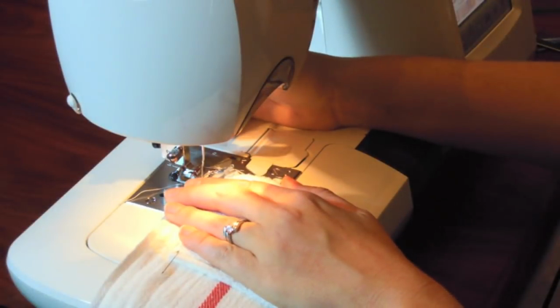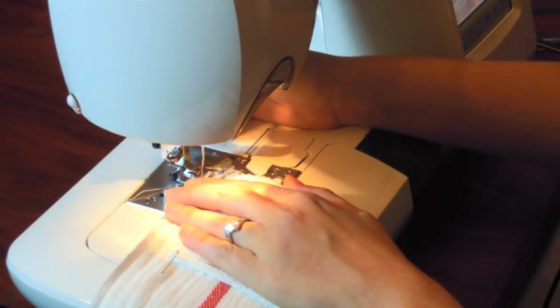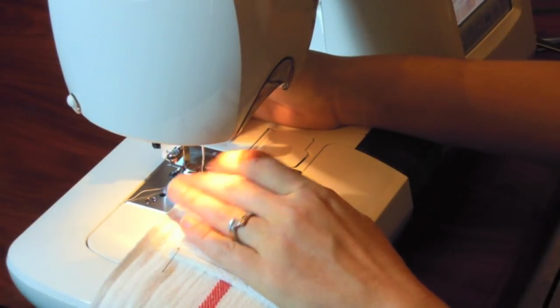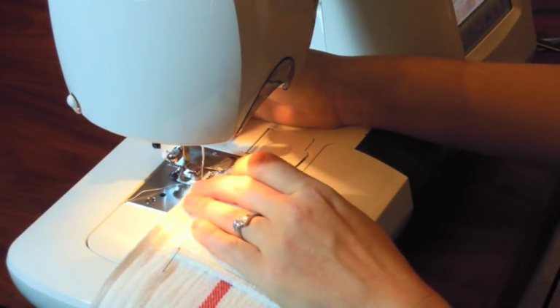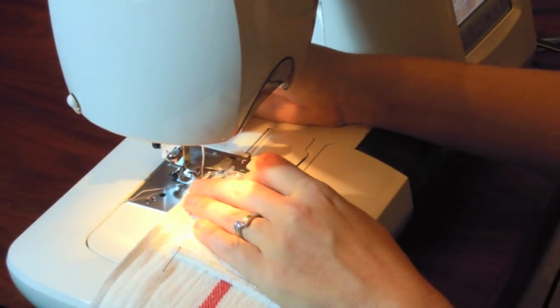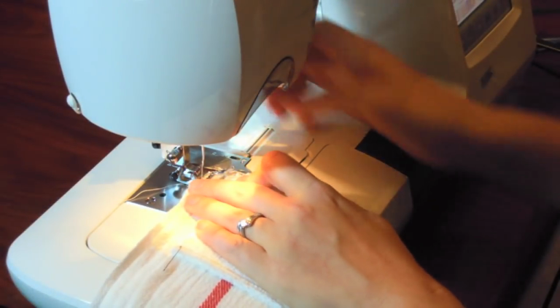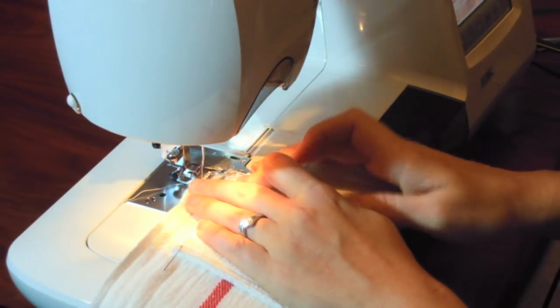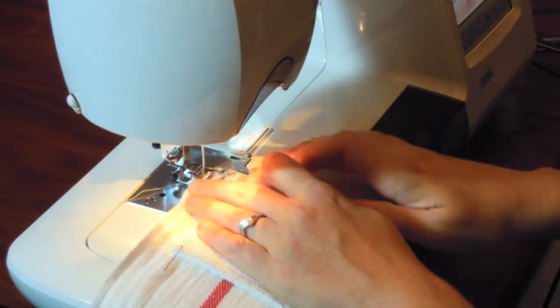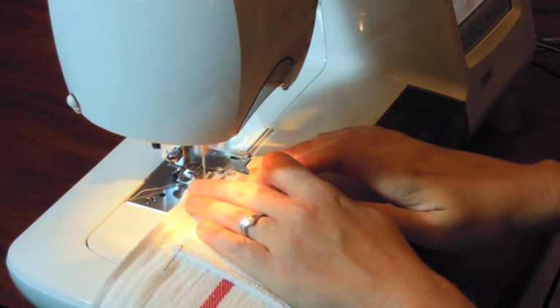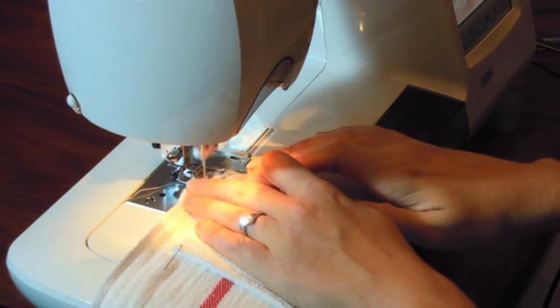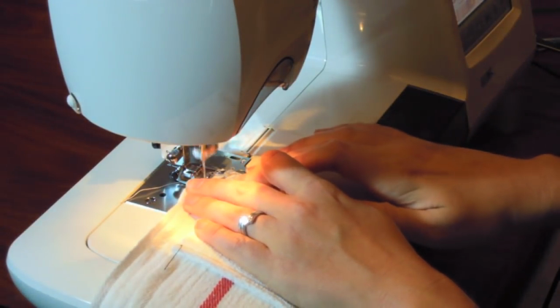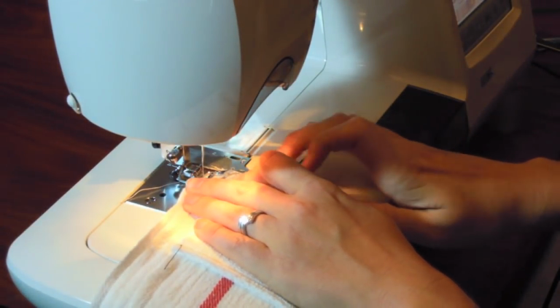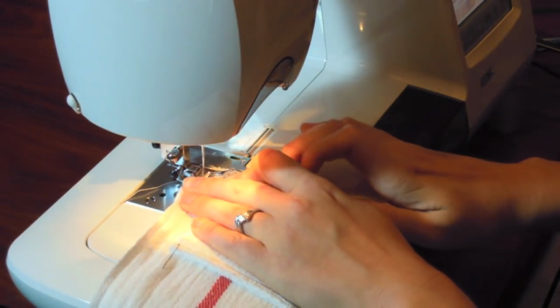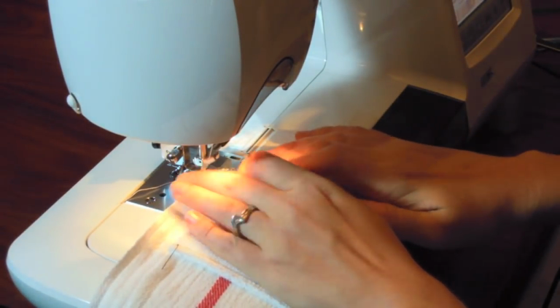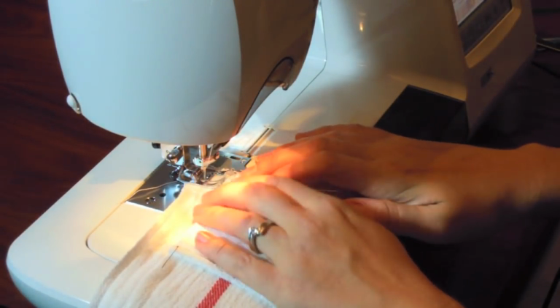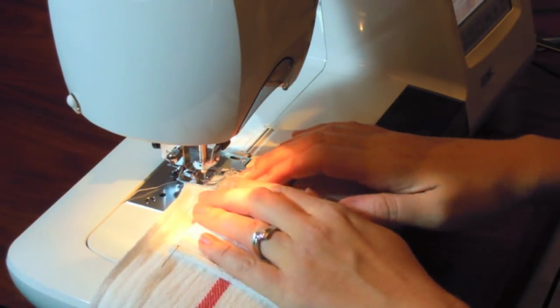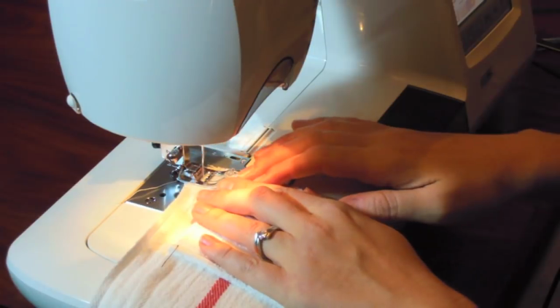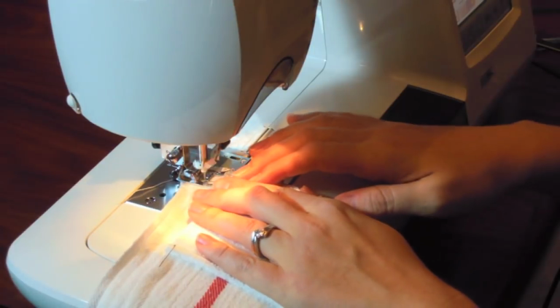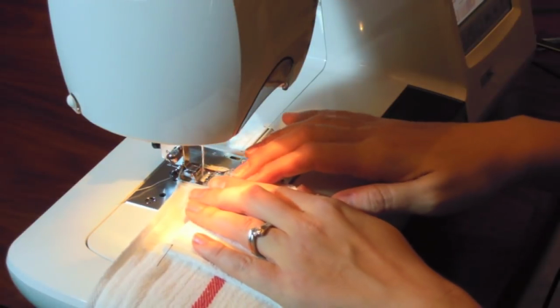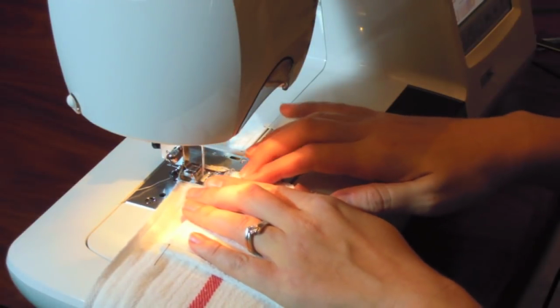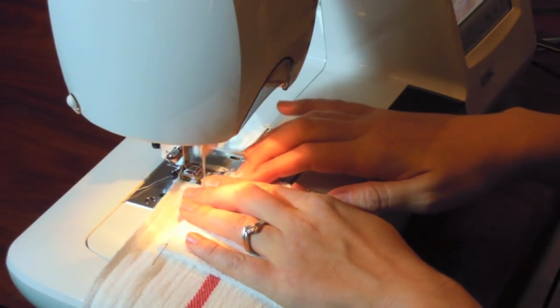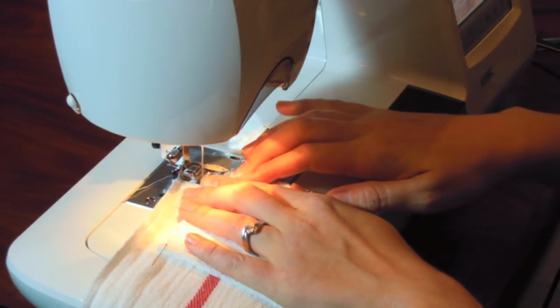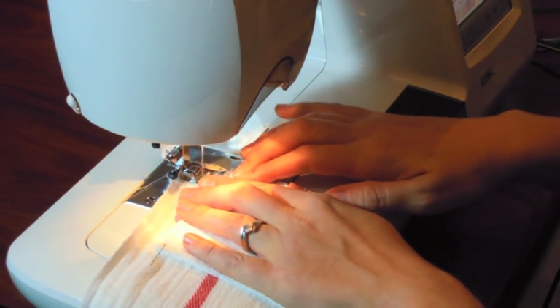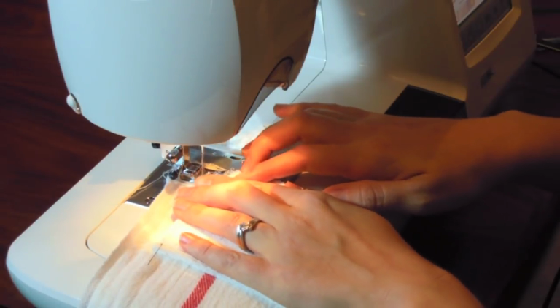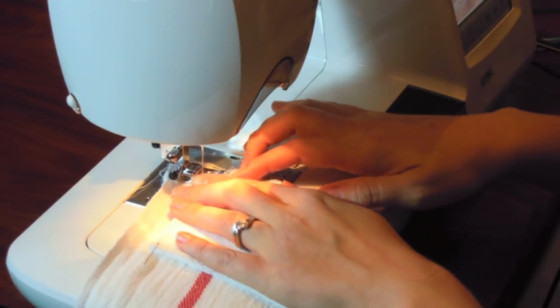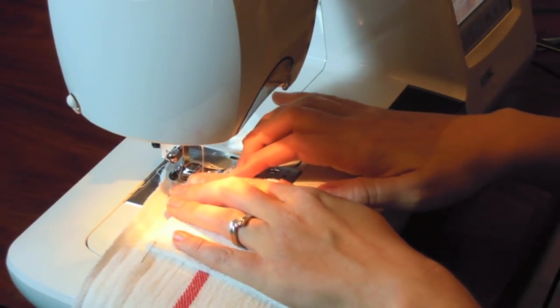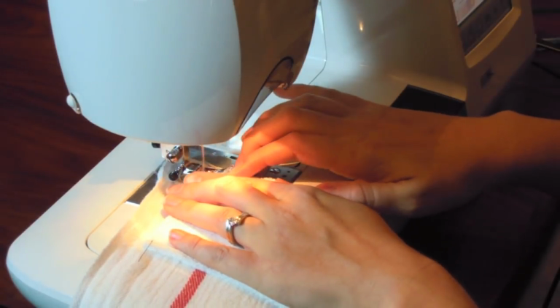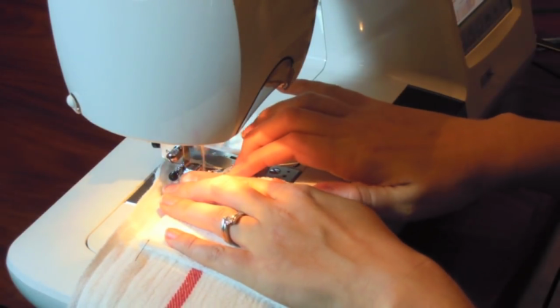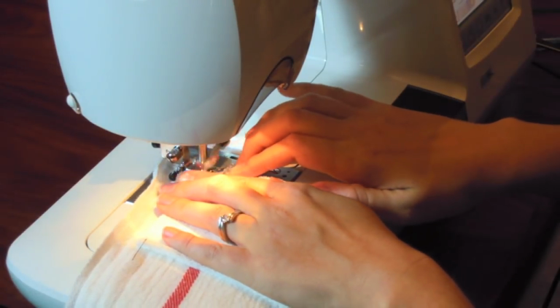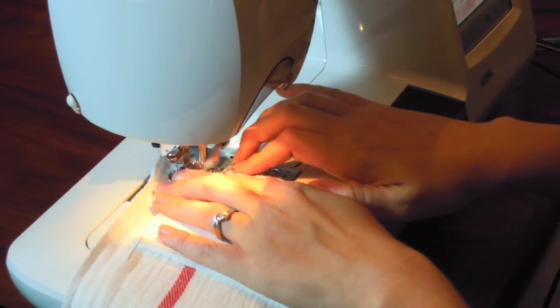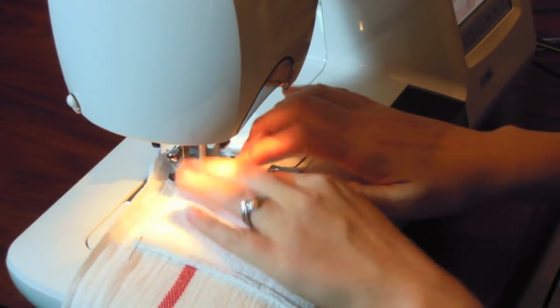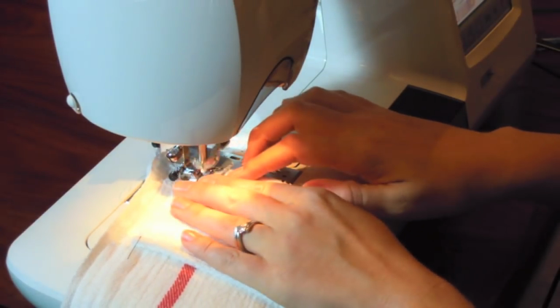Position the project under your presser foot. Use a regular stitch length, half an inch from the fabric edge, to sew through all layers of materials.